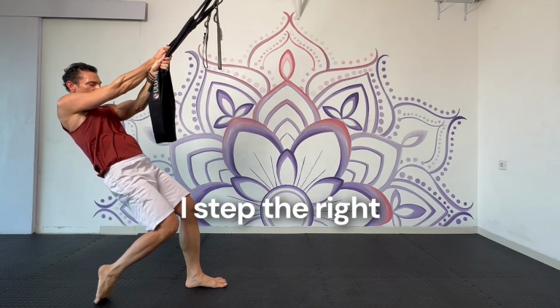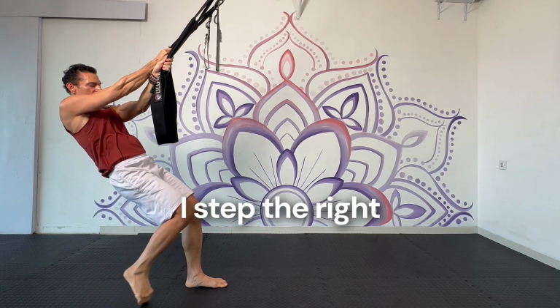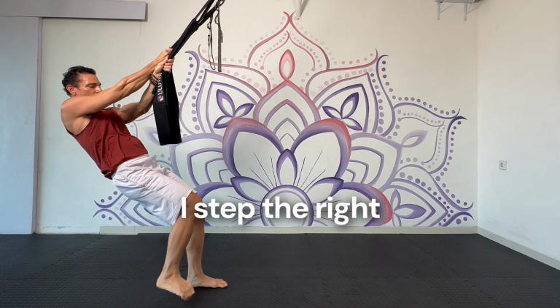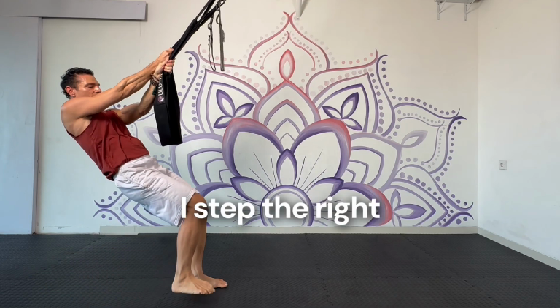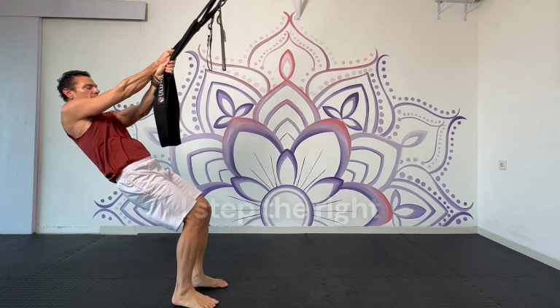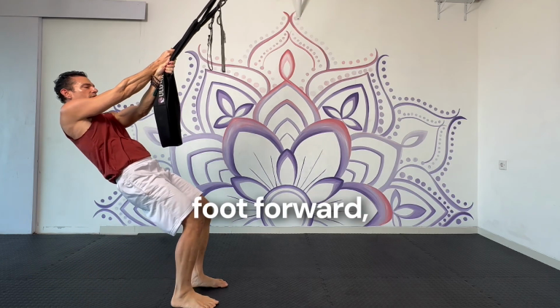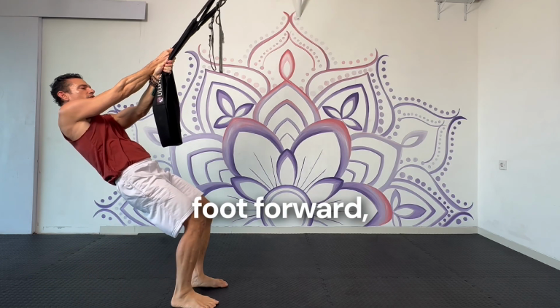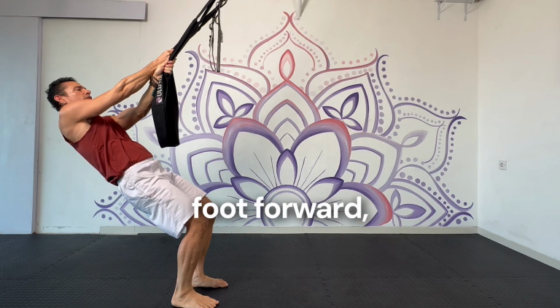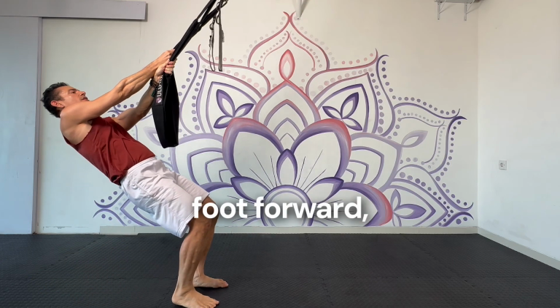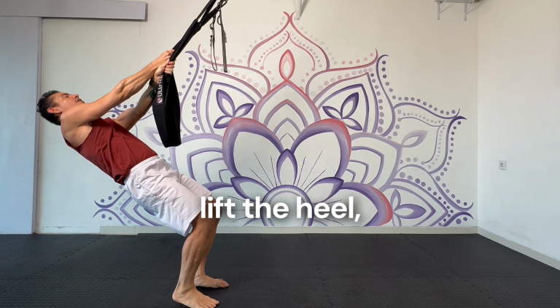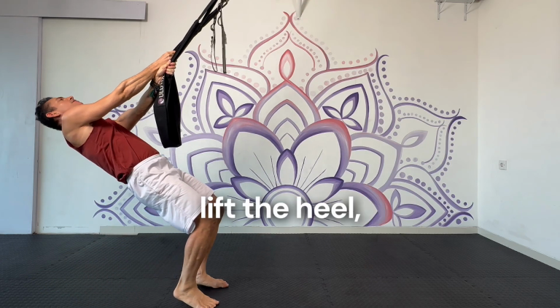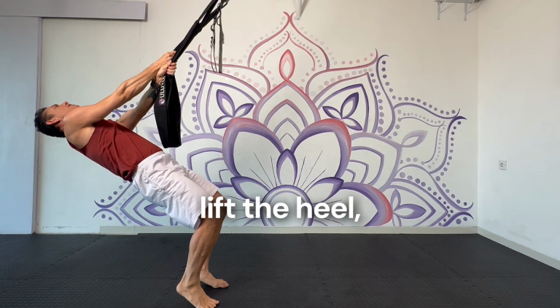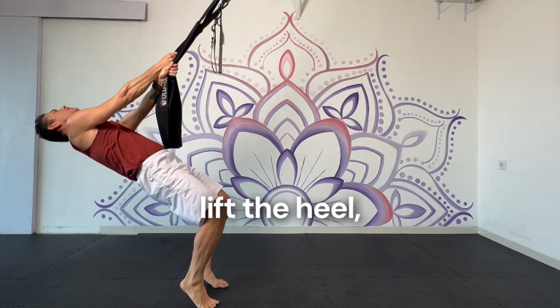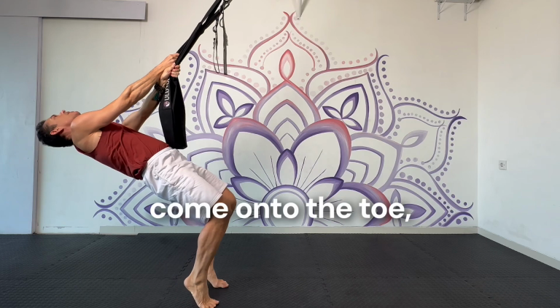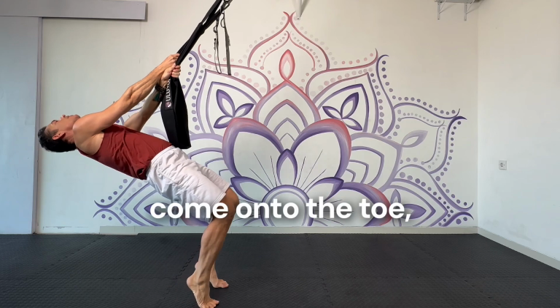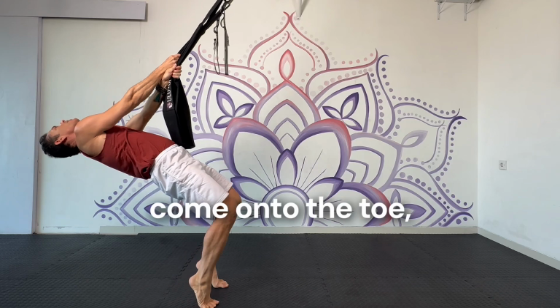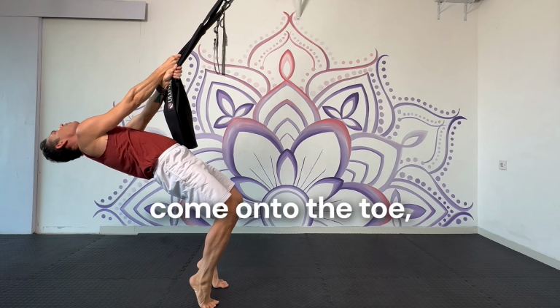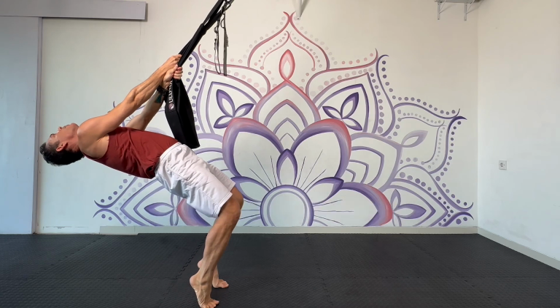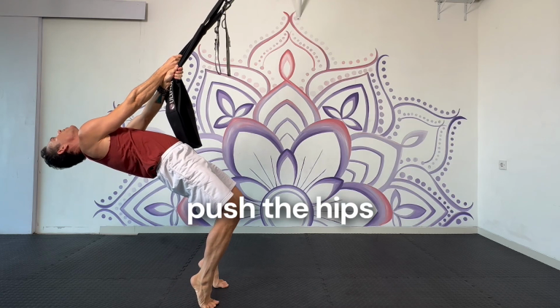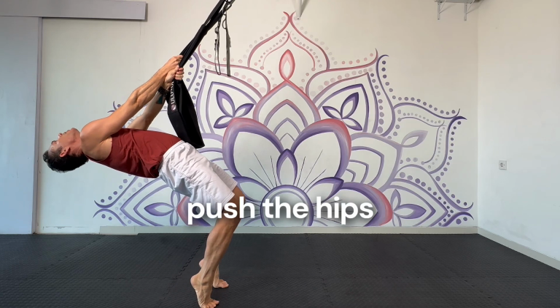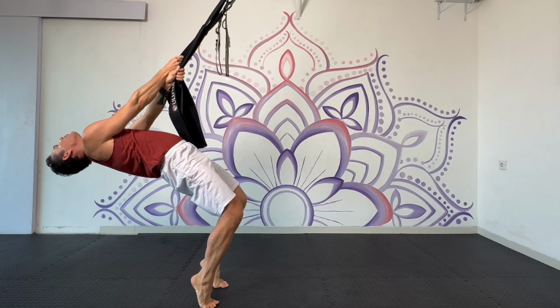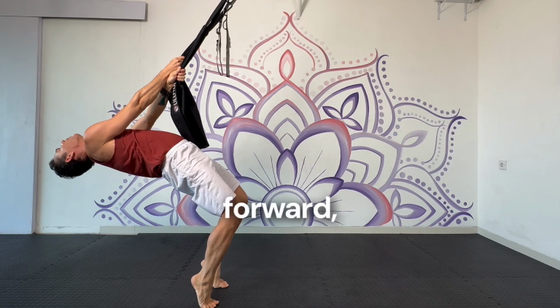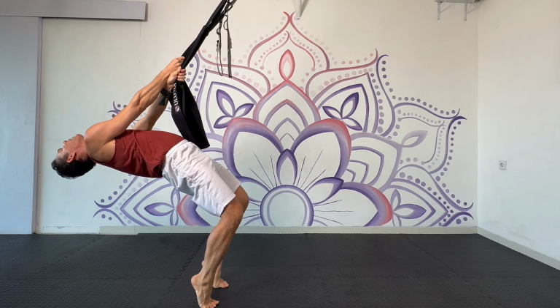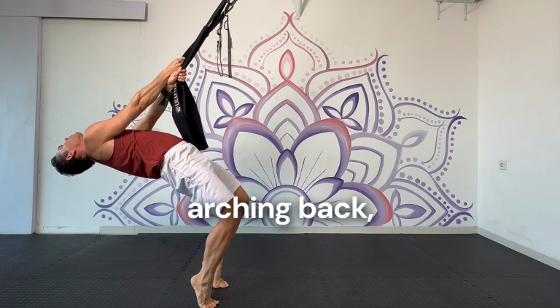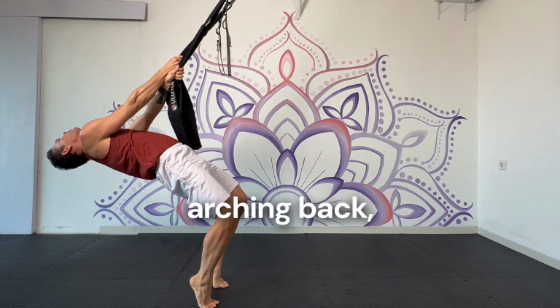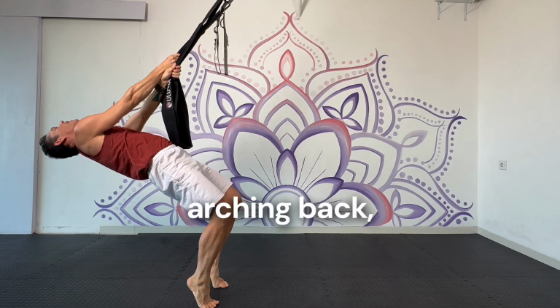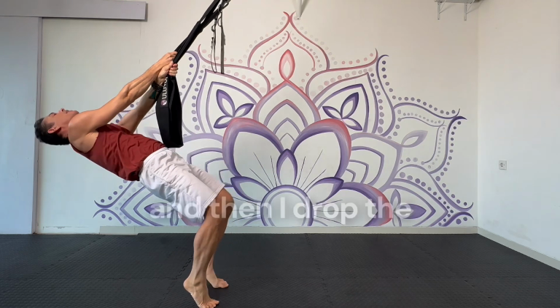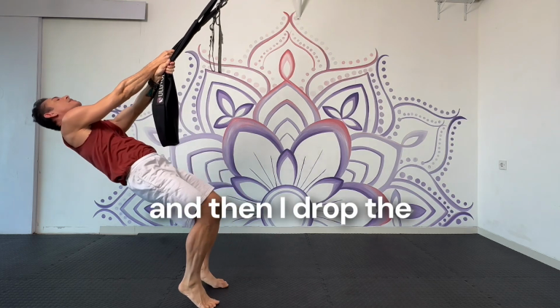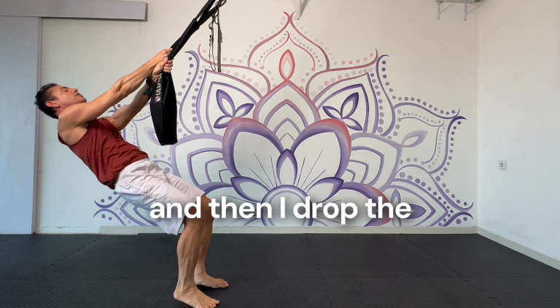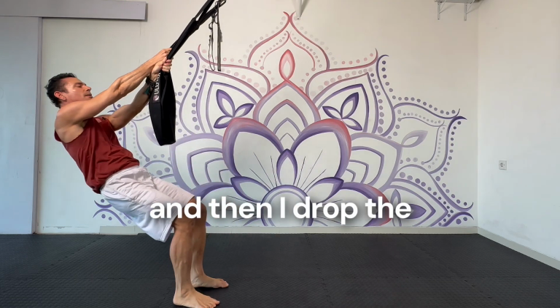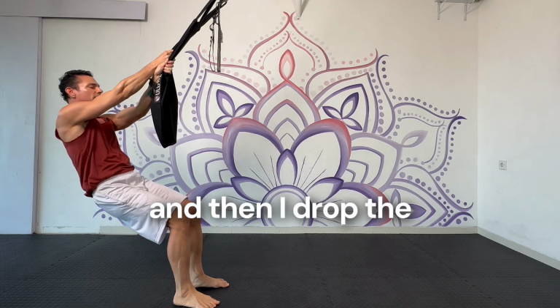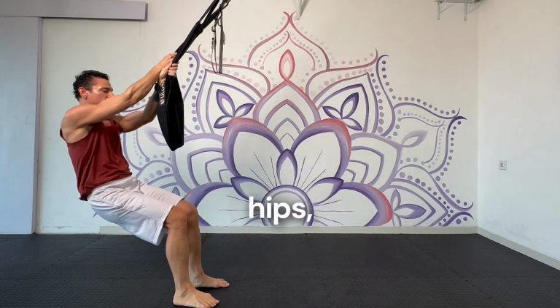I step the right foot forward, lift the heel, come onto the toe, push the hips forward, arching back, and then I drop the hips.